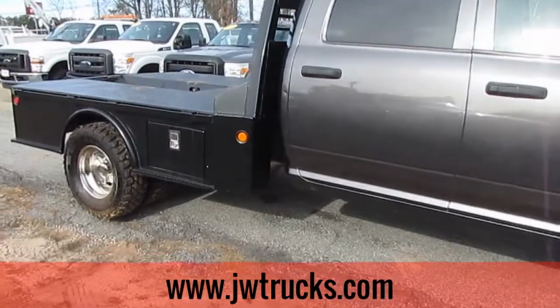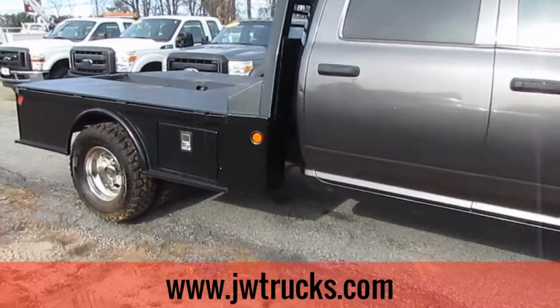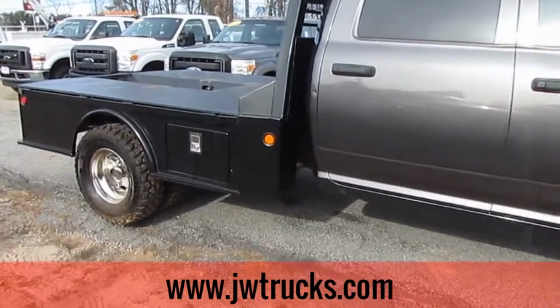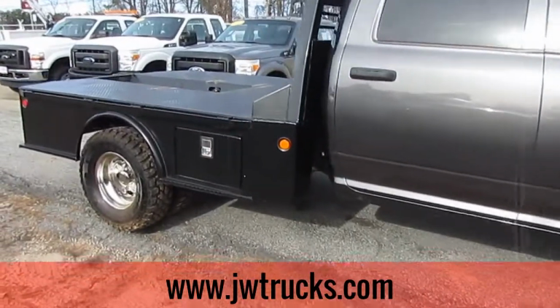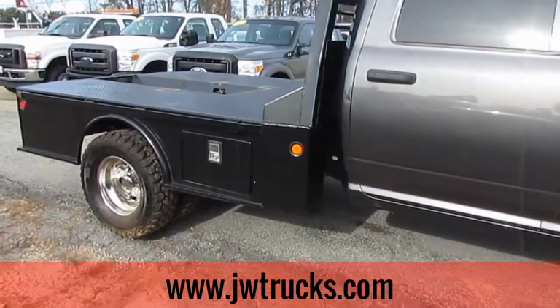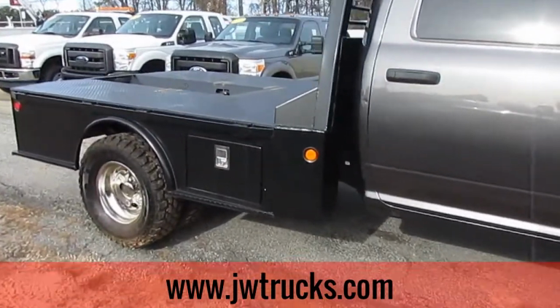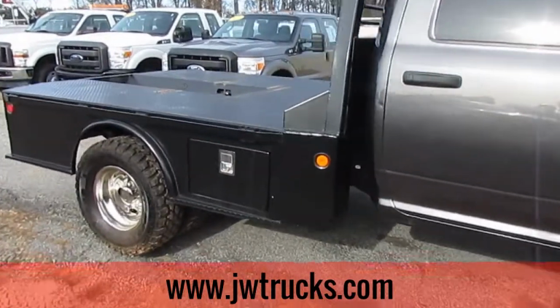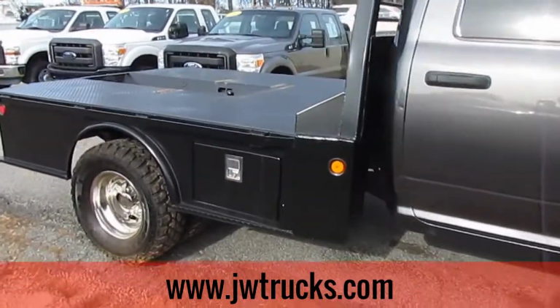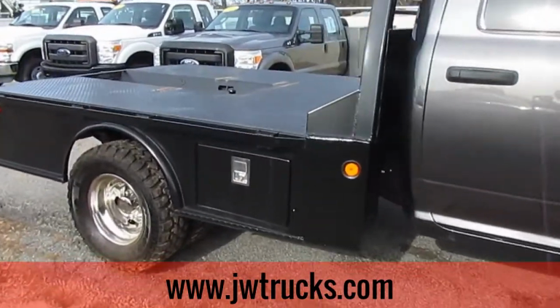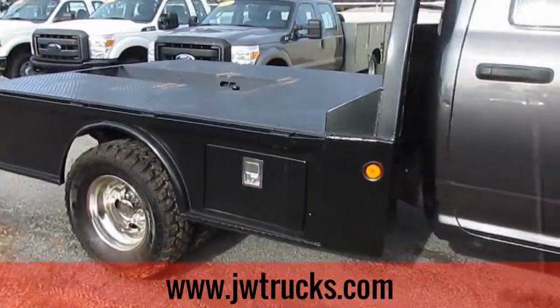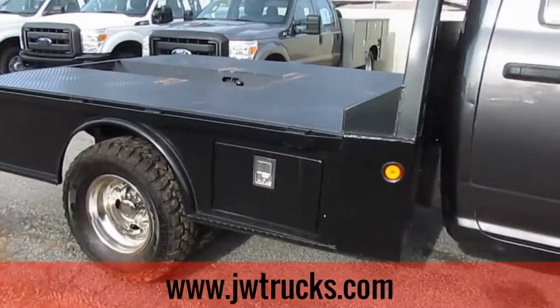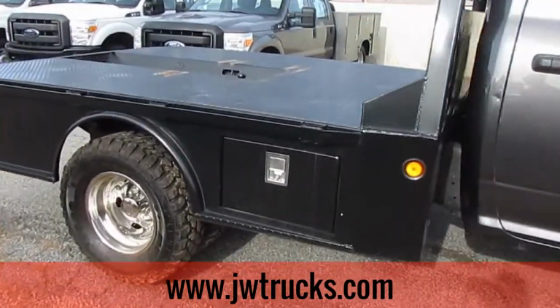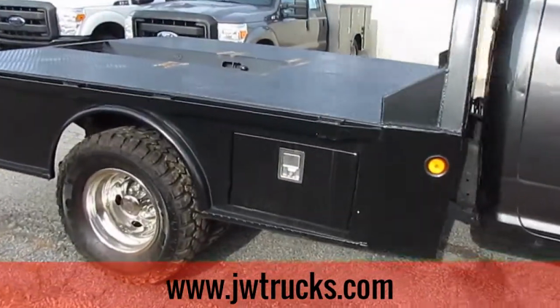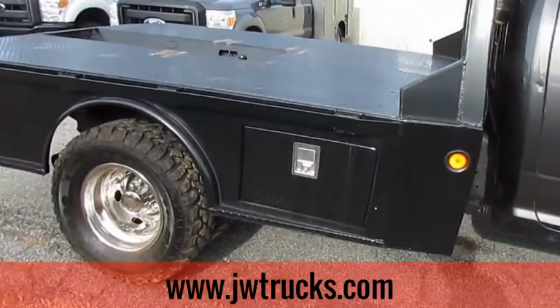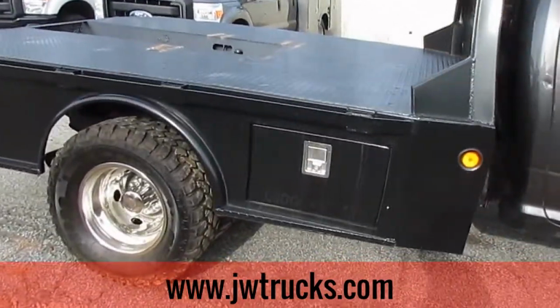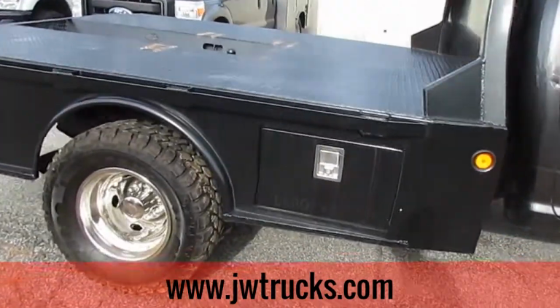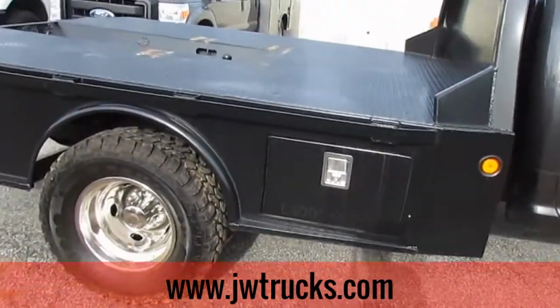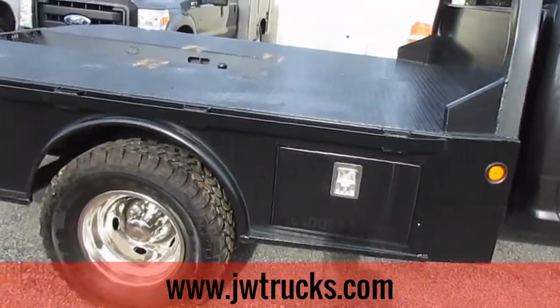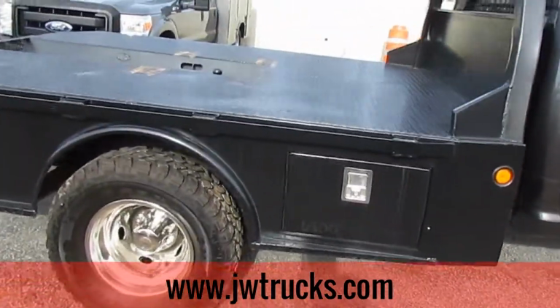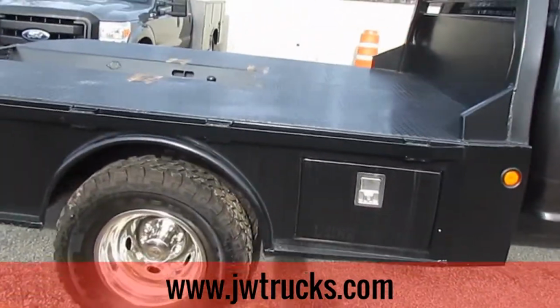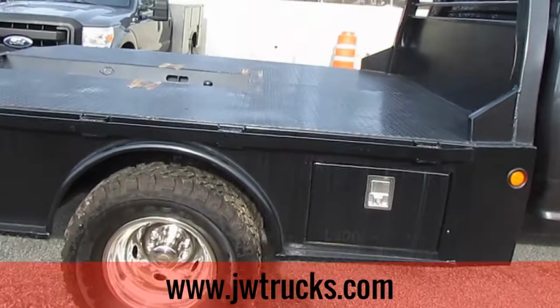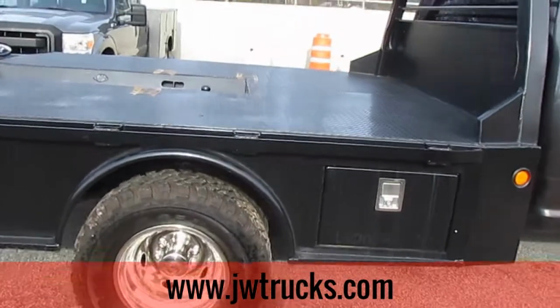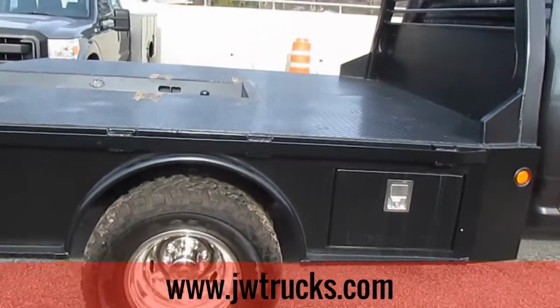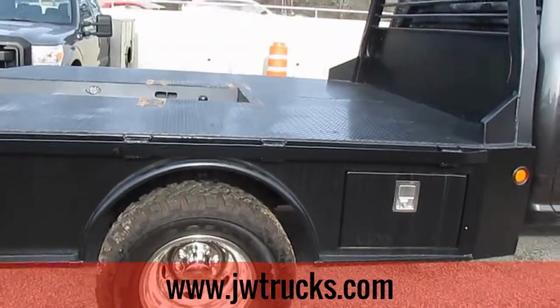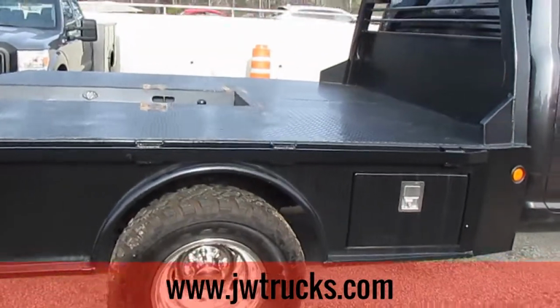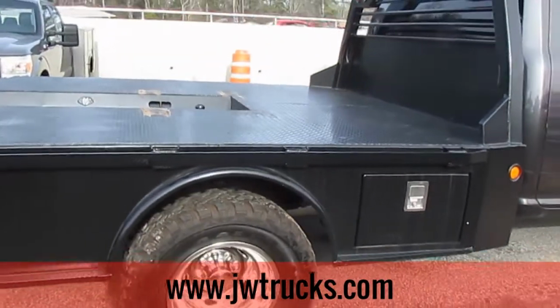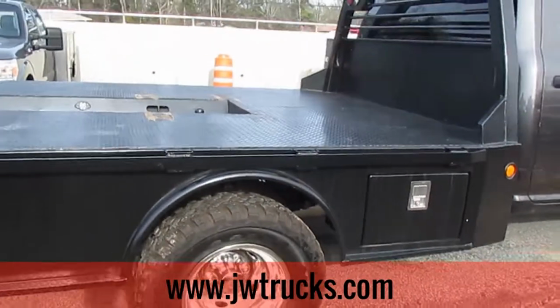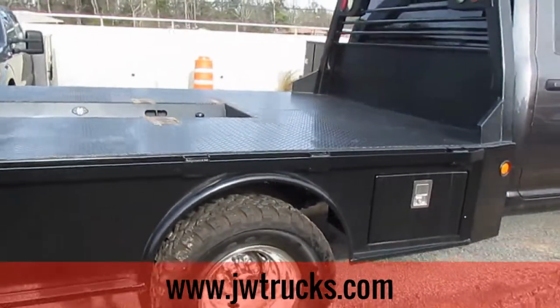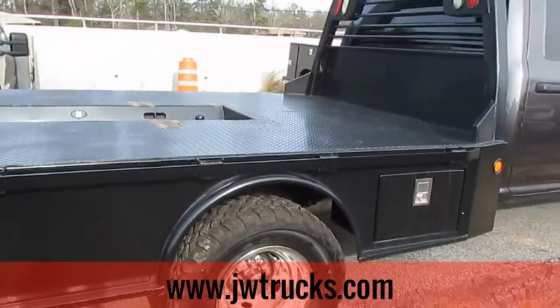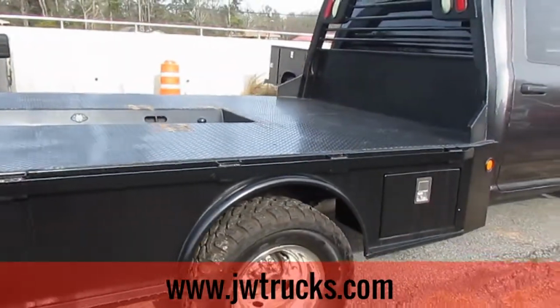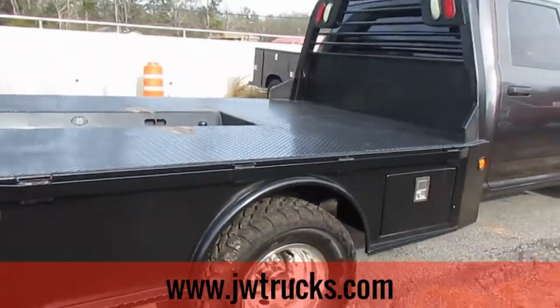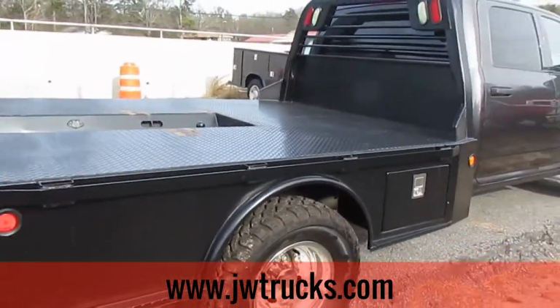The flatbed in the back has the gooseneck hitch and chain boxes on the side. This is a fantastic truck.